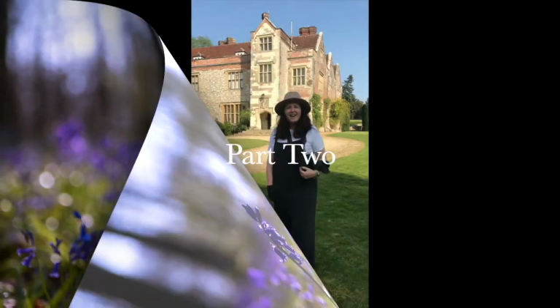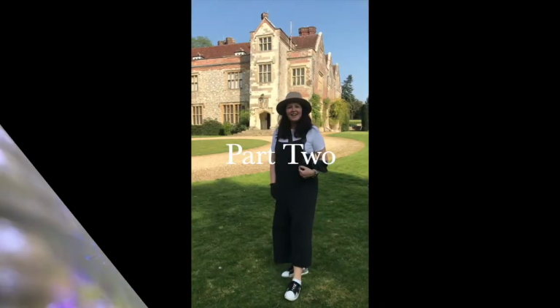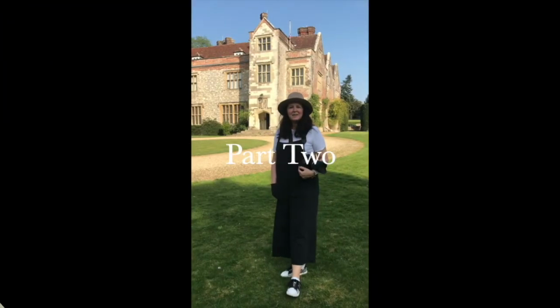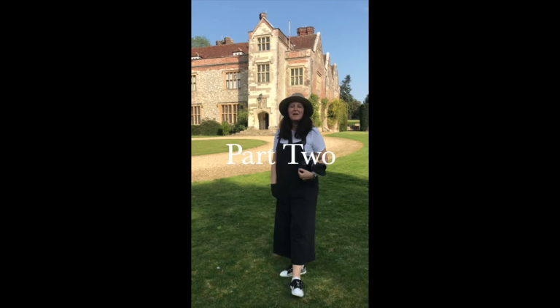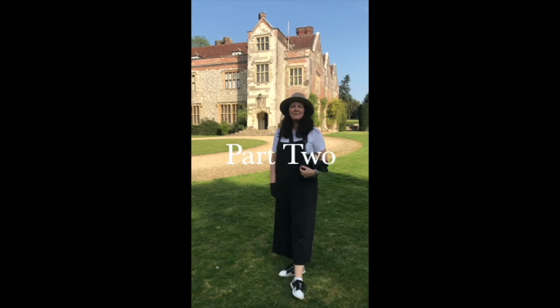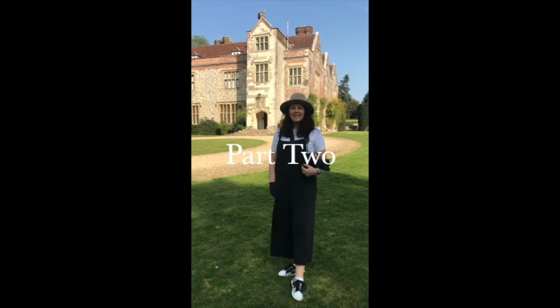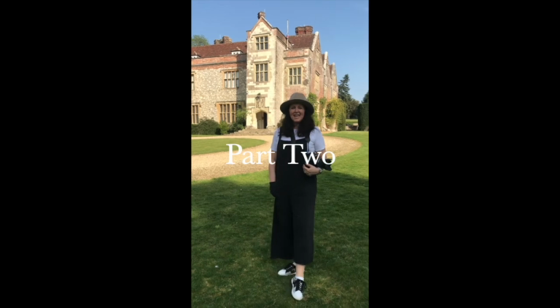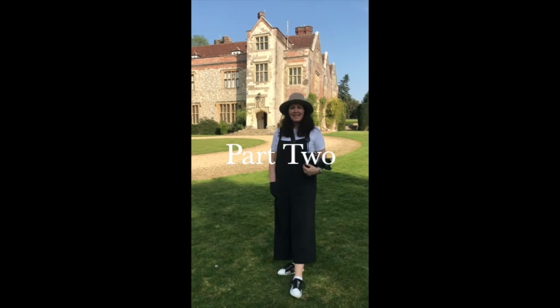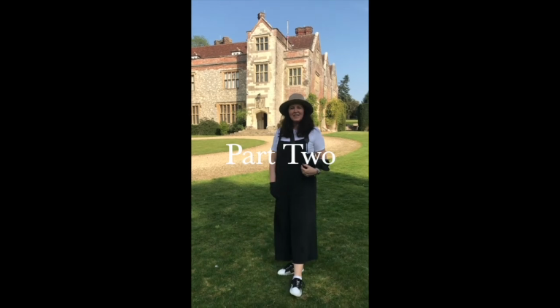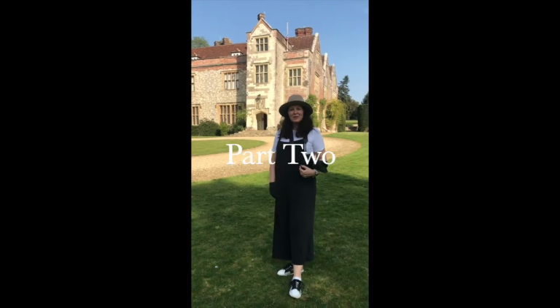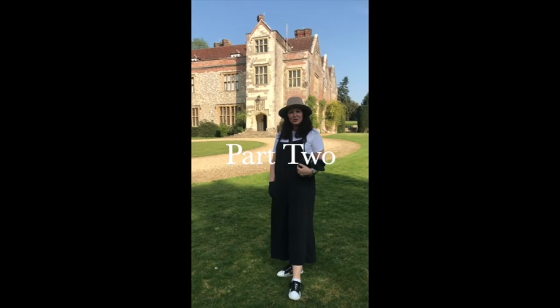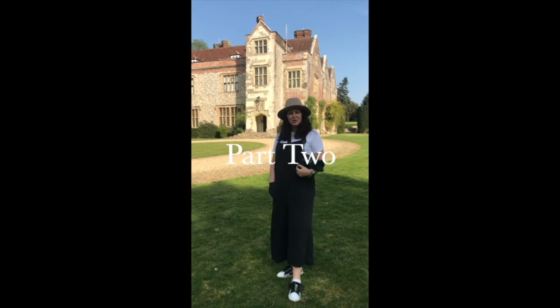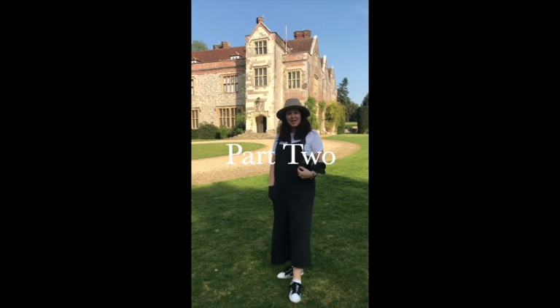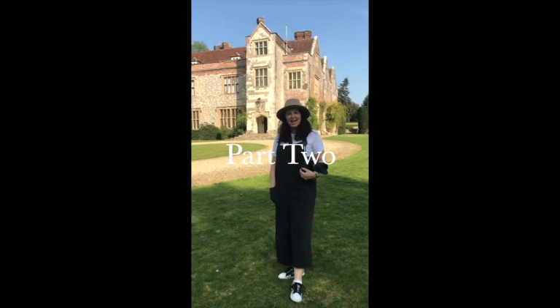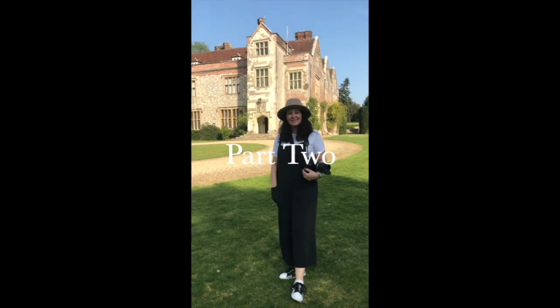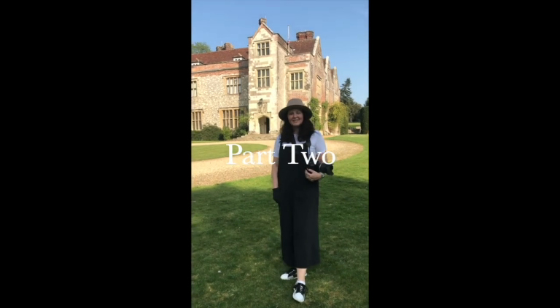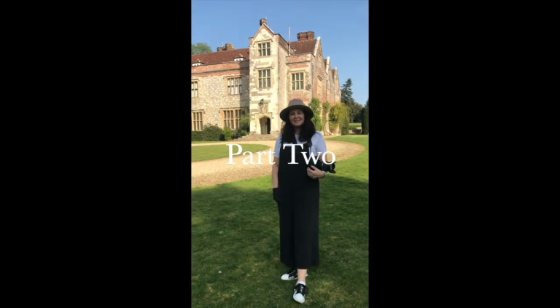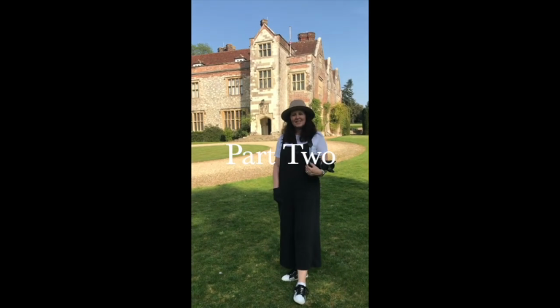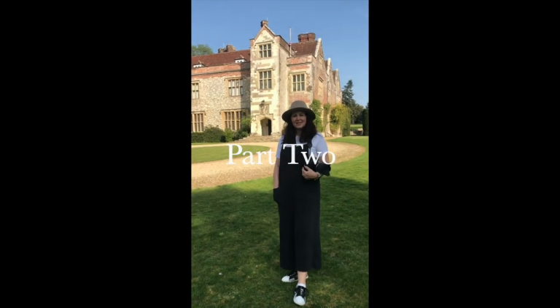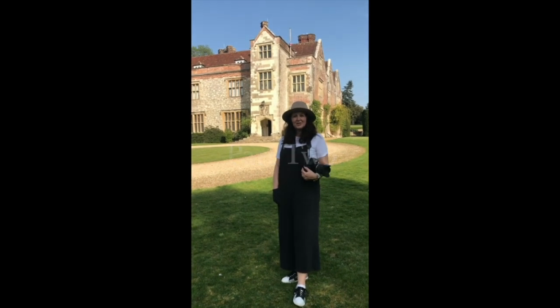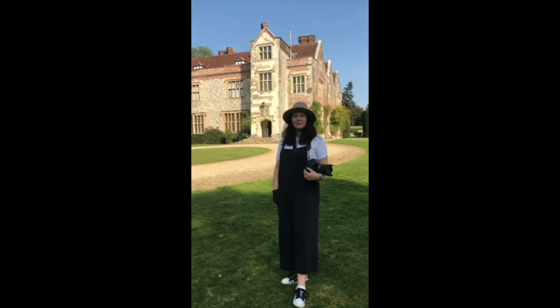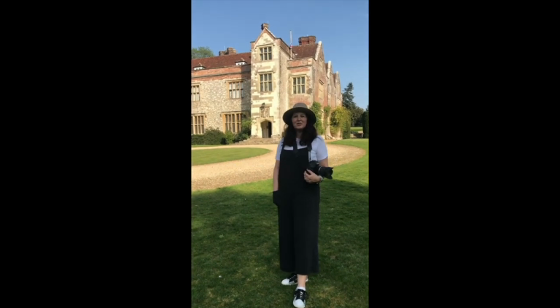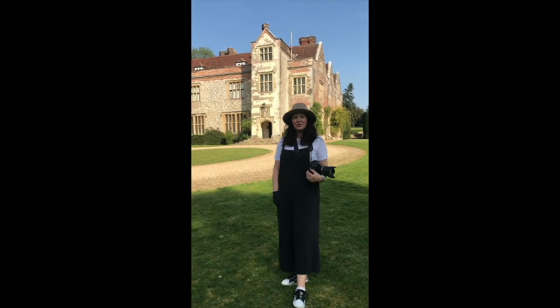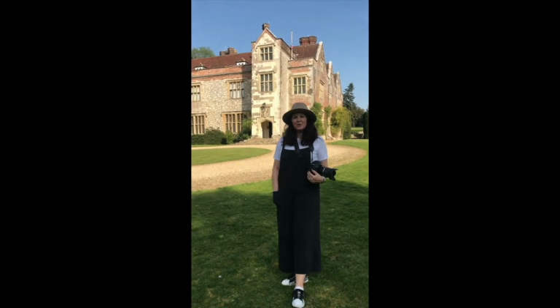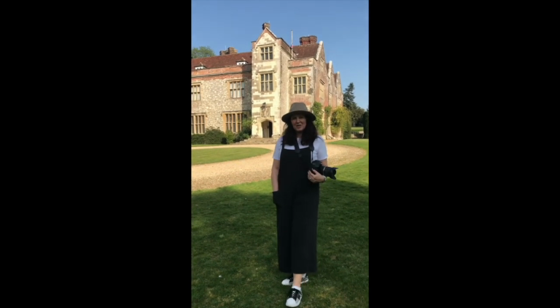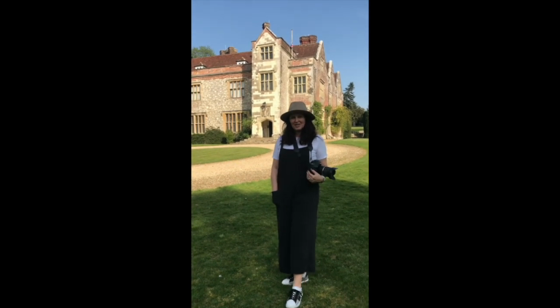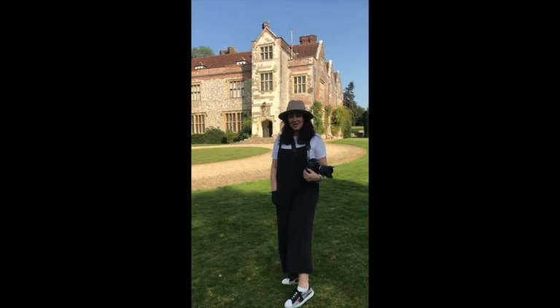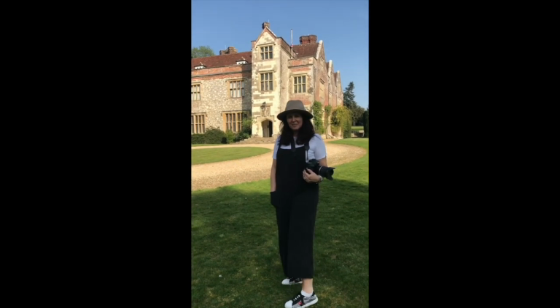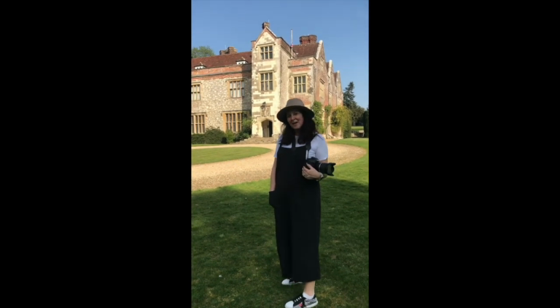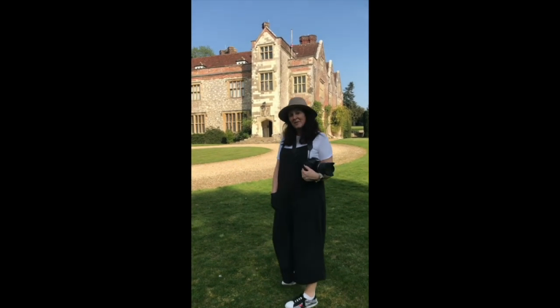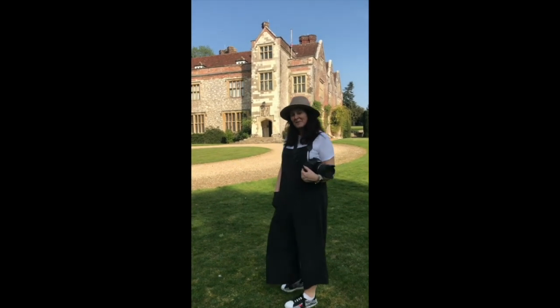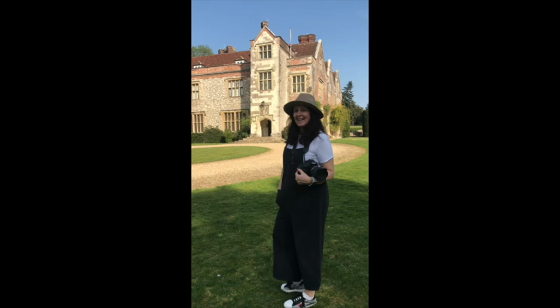Hi, my name is Claire and I work for Chalton House. I'm going to take you on a photography workshop. Come with me.